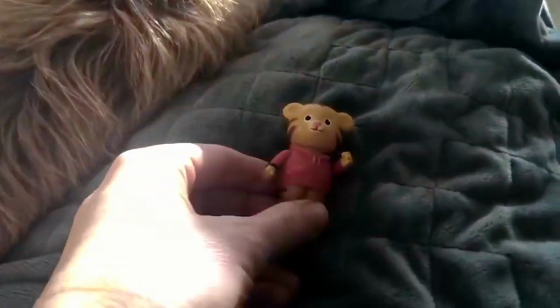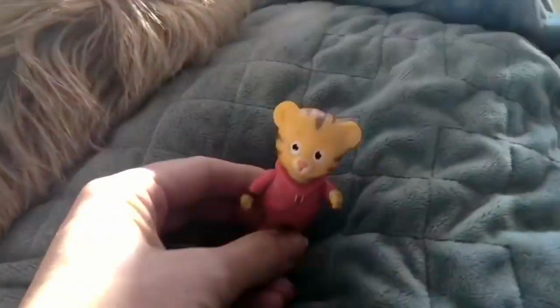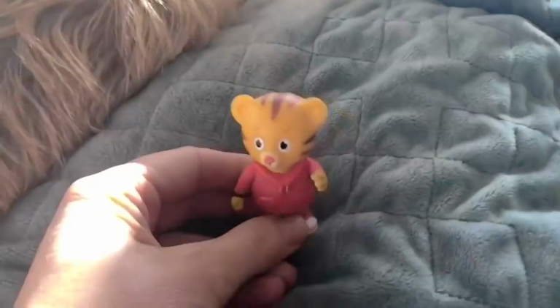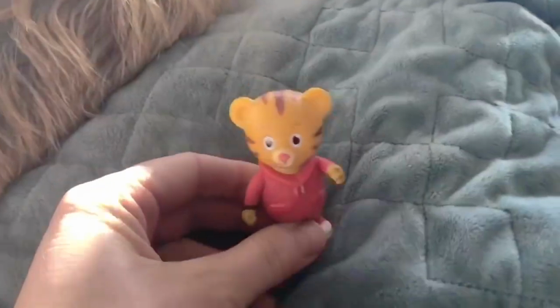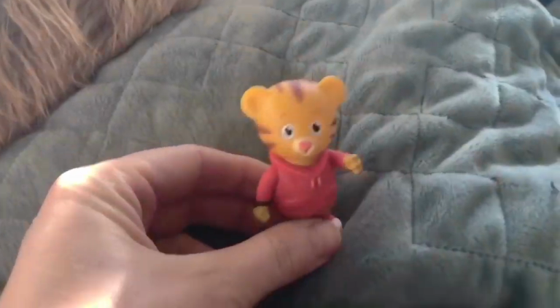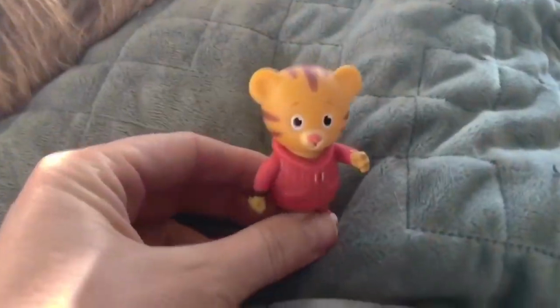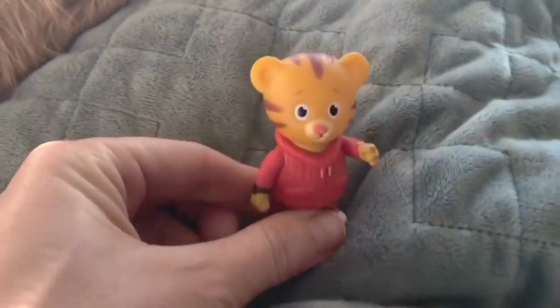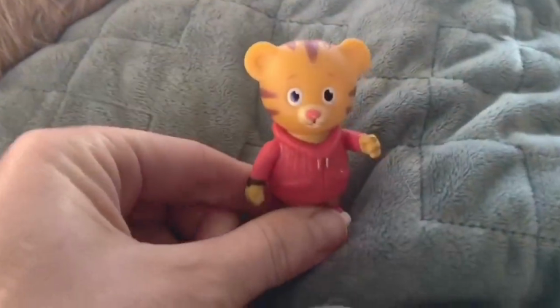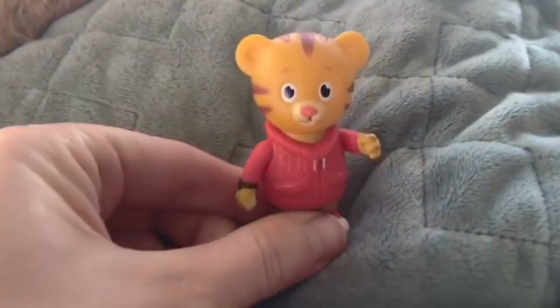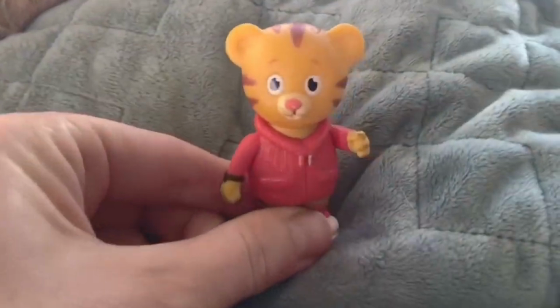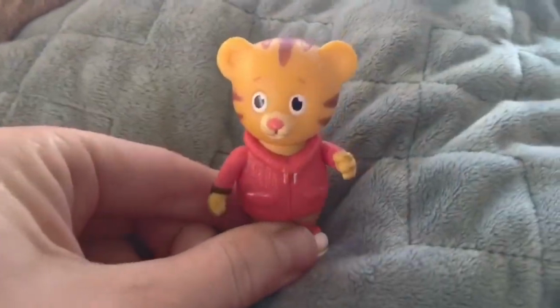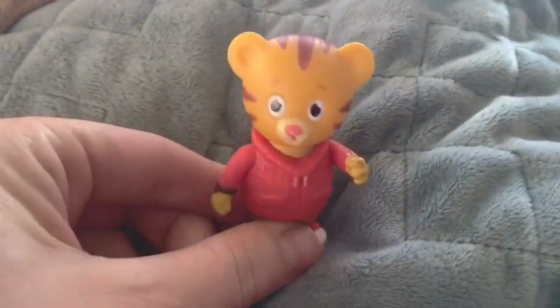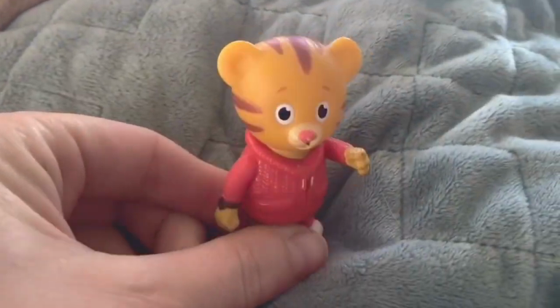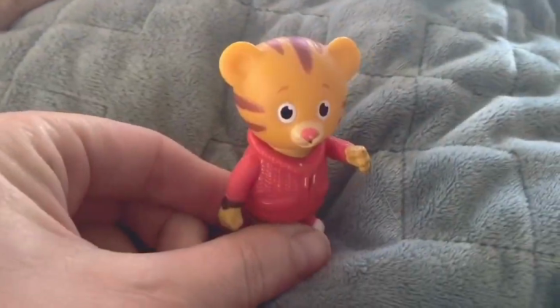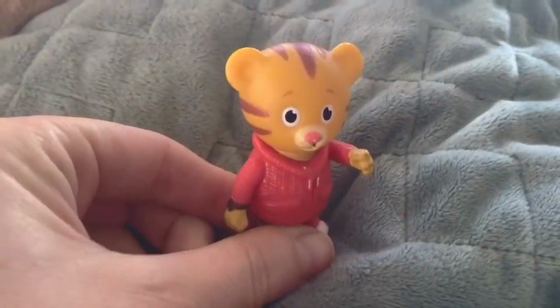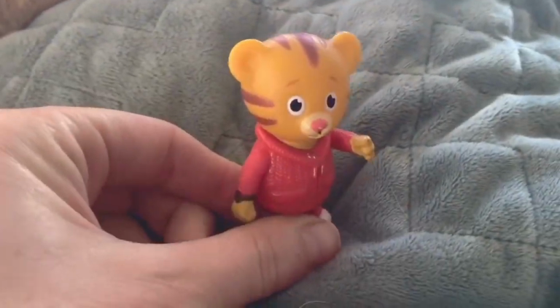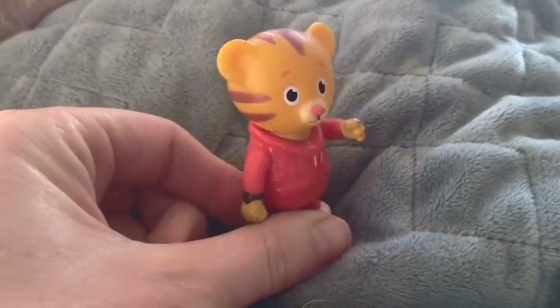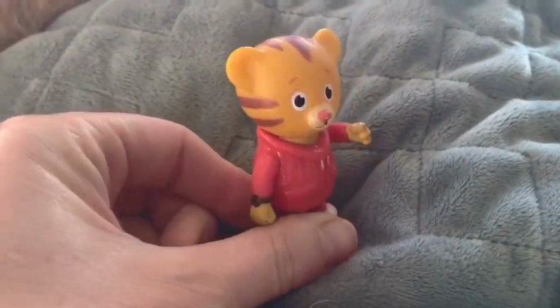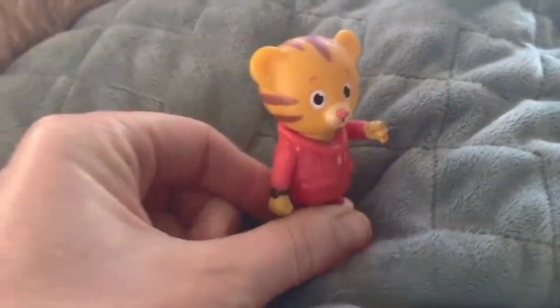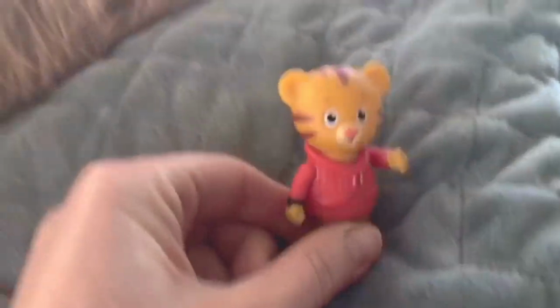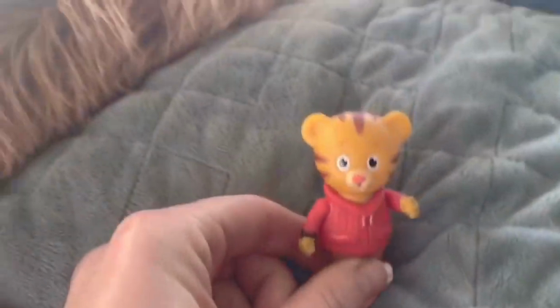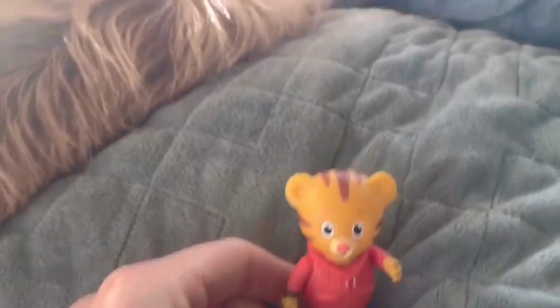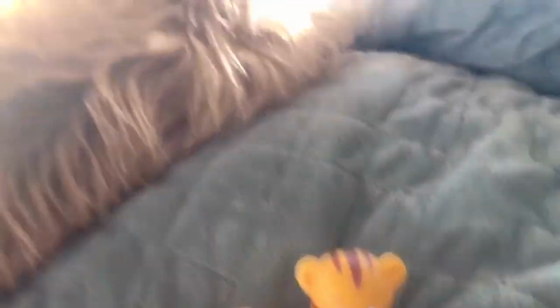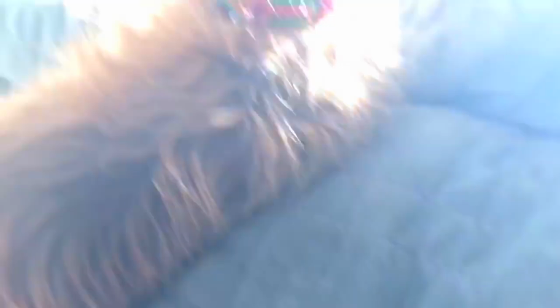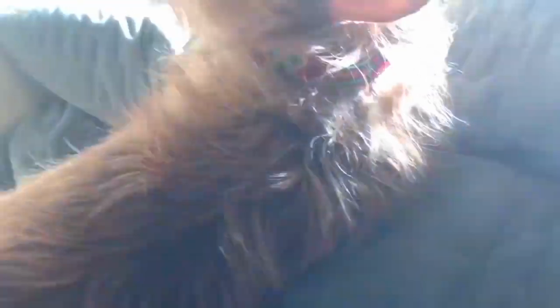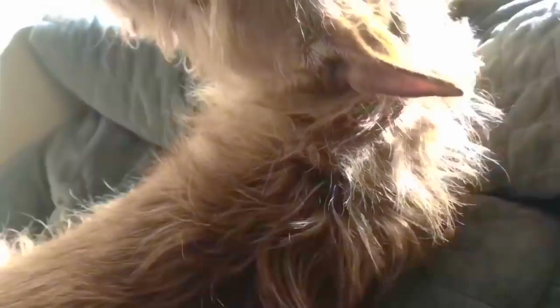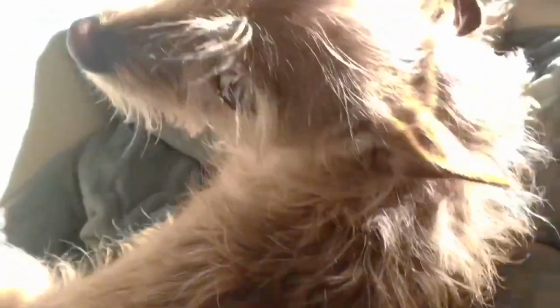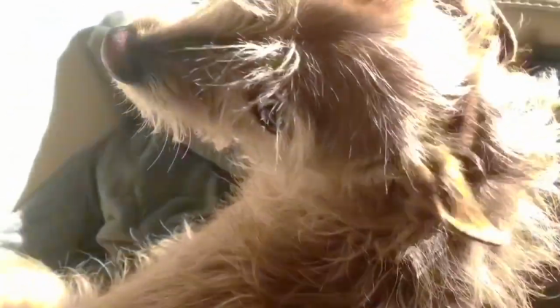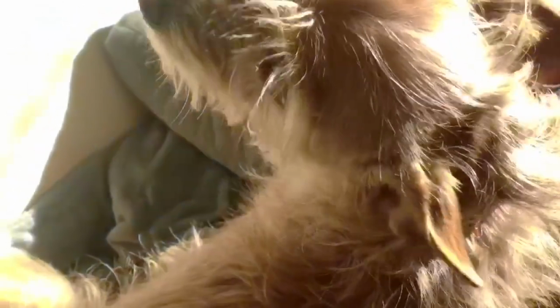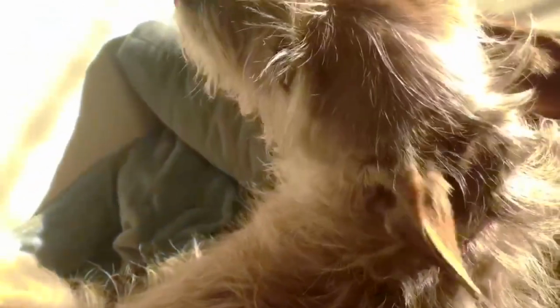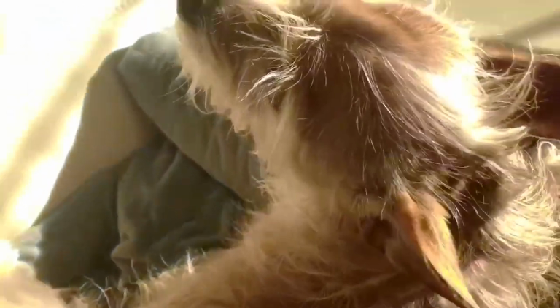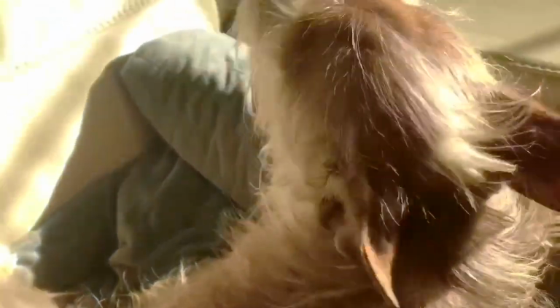Daniel Tiger wants to take Puppy on a walk. He knows it's important for pets to get exercise.